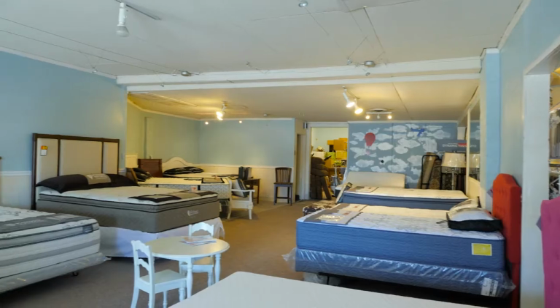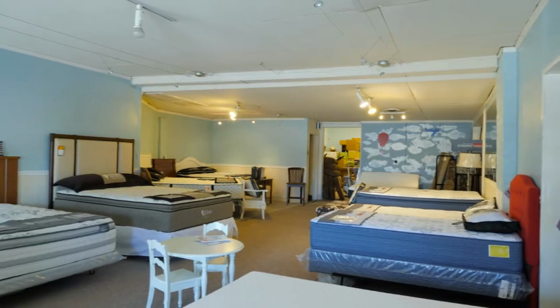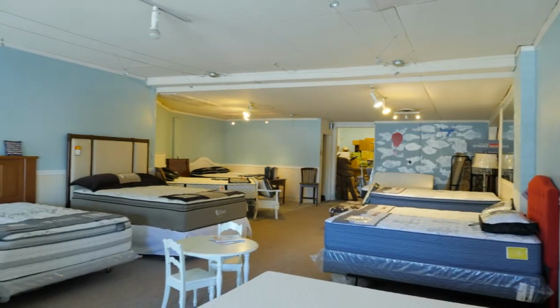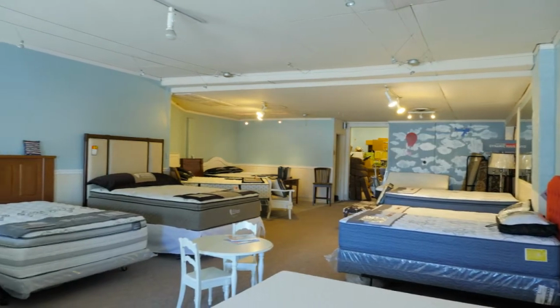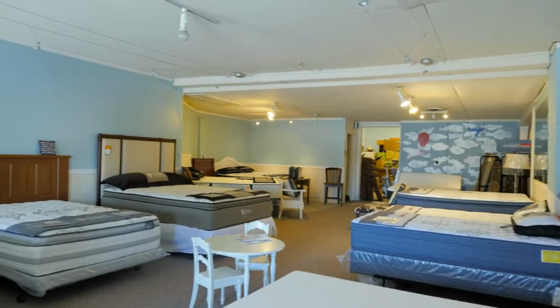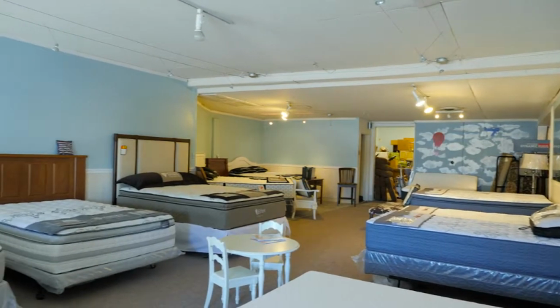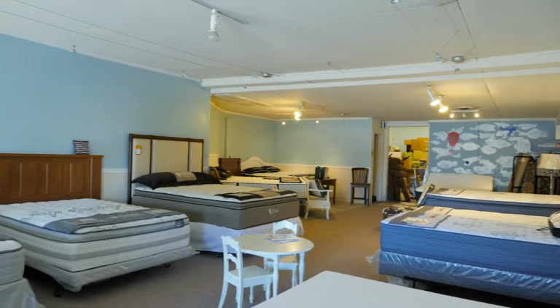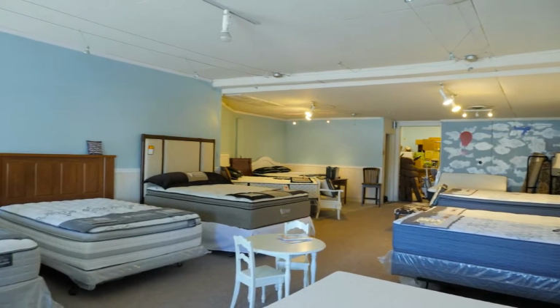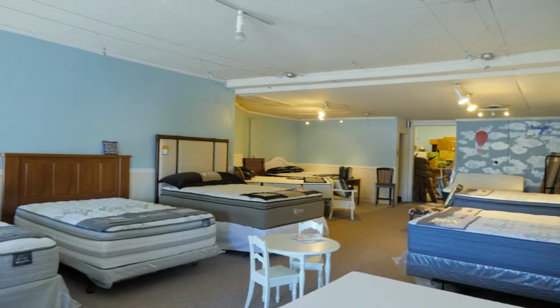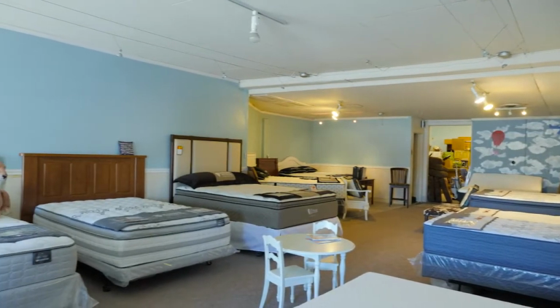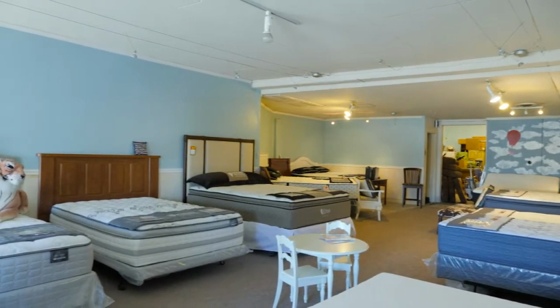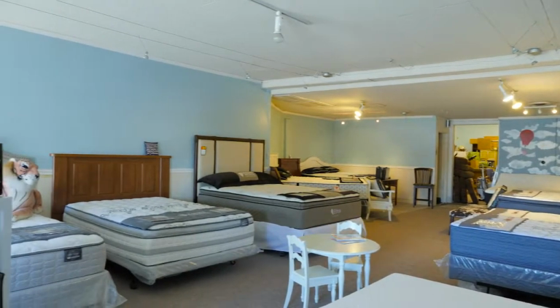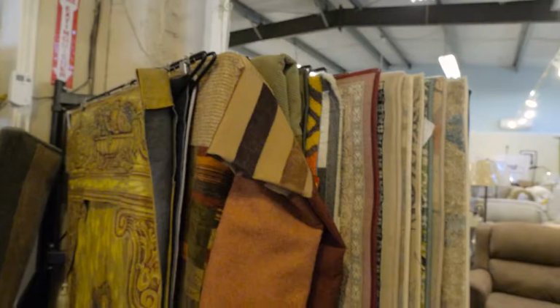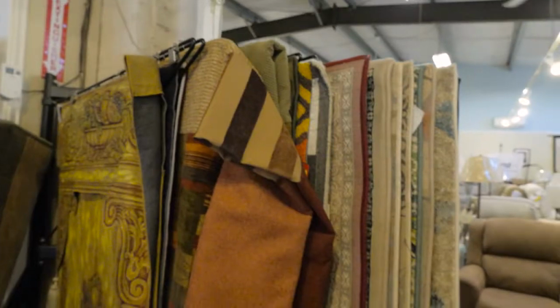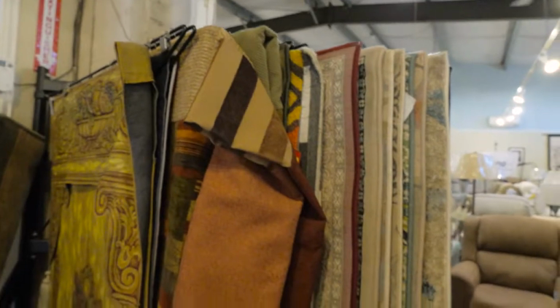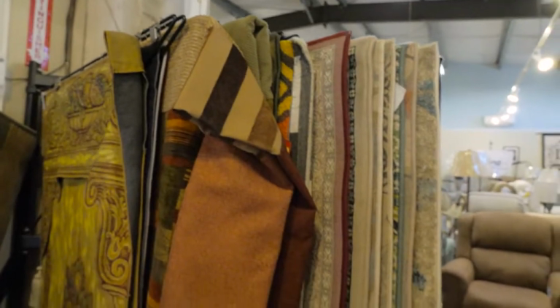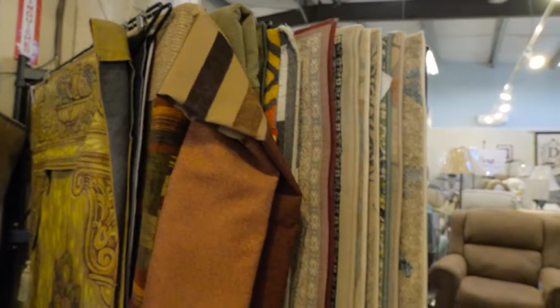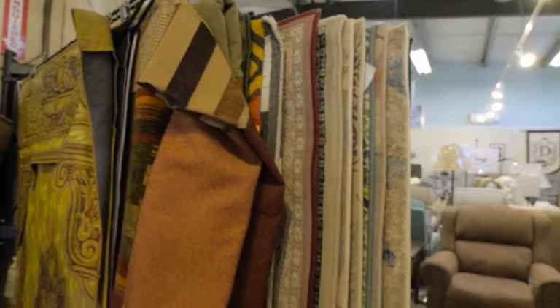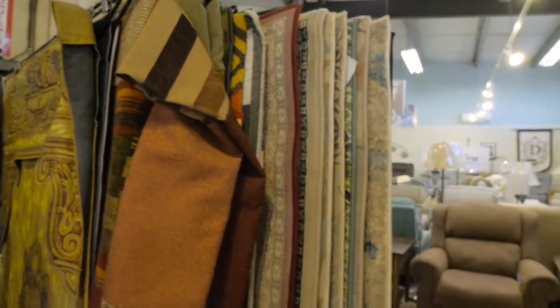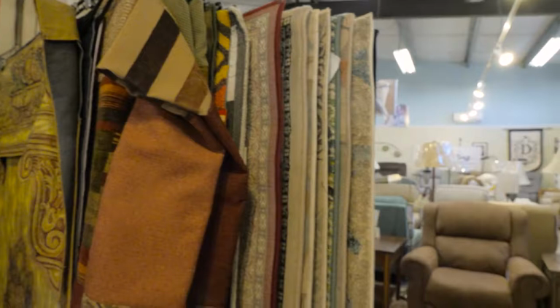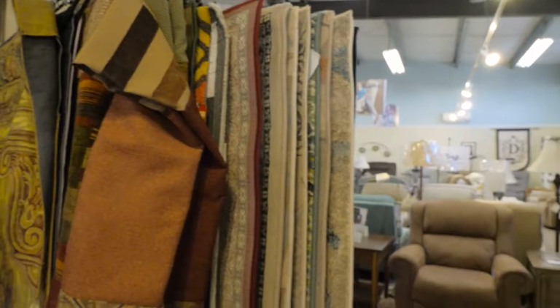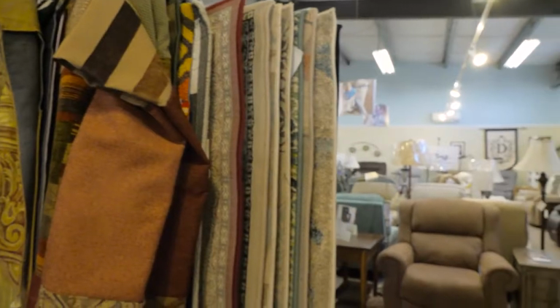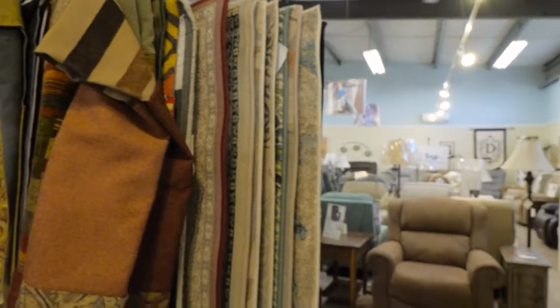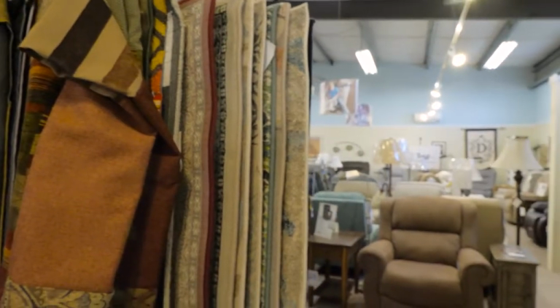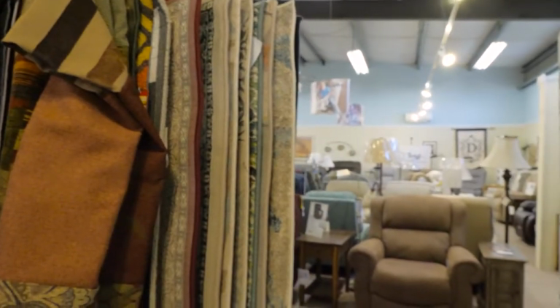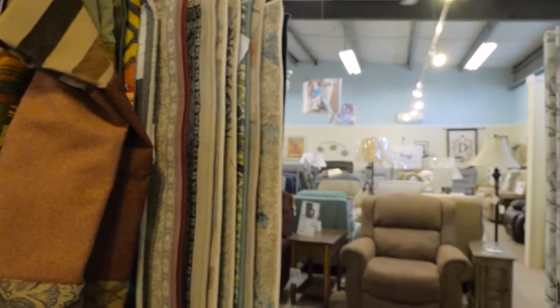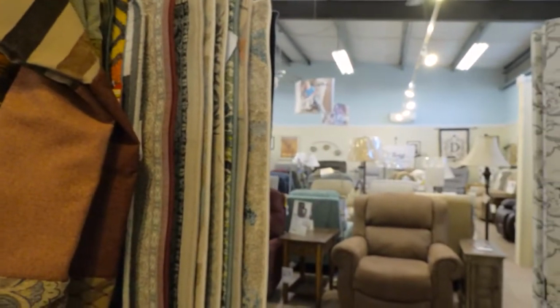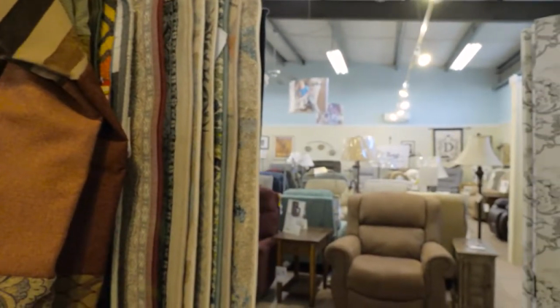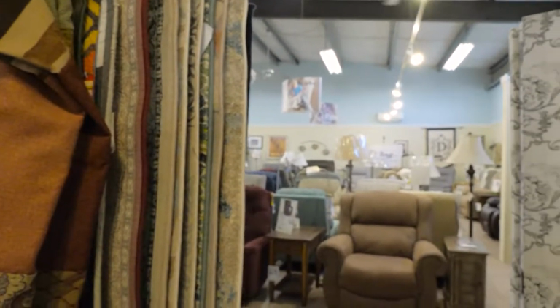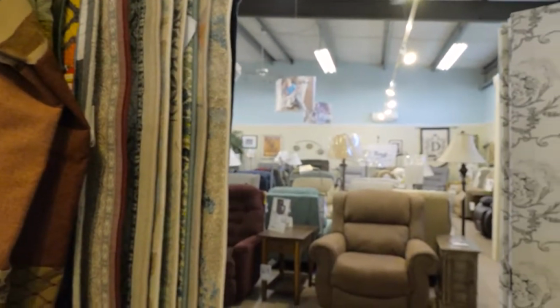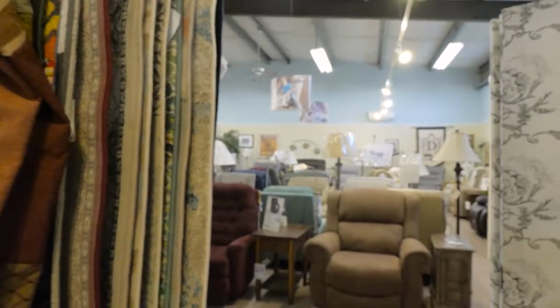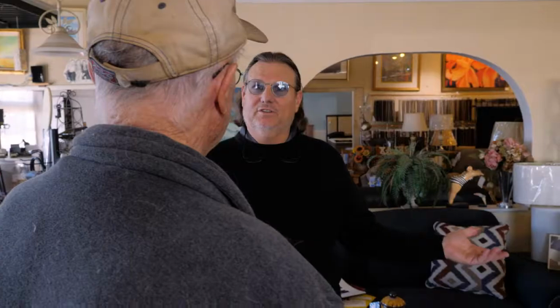We sell mattresses, area rugs, end tables, cocktail tables, sofas, and everything for every part of your home.